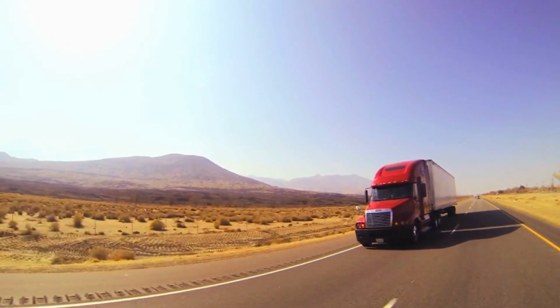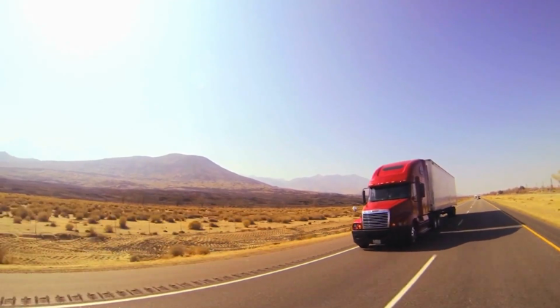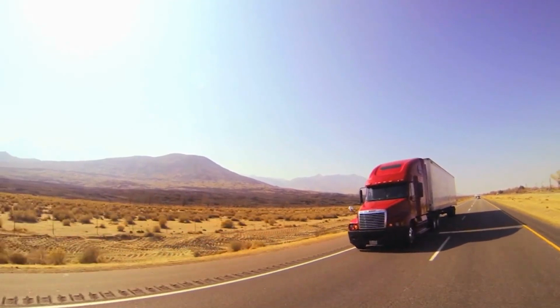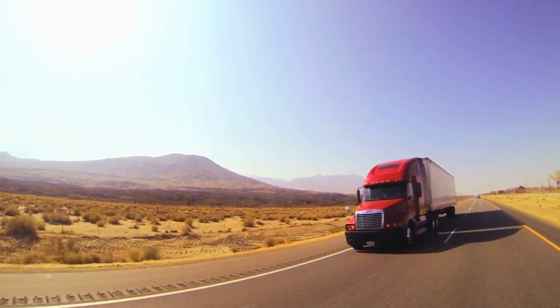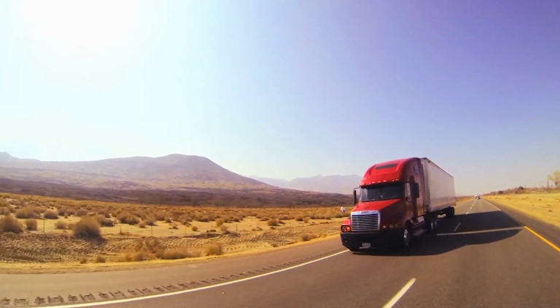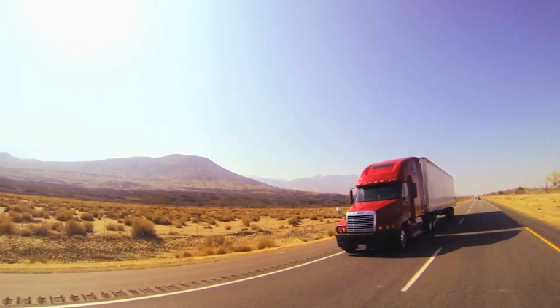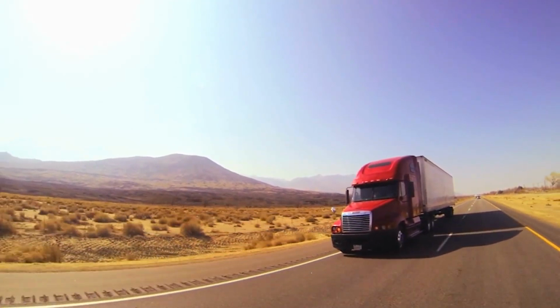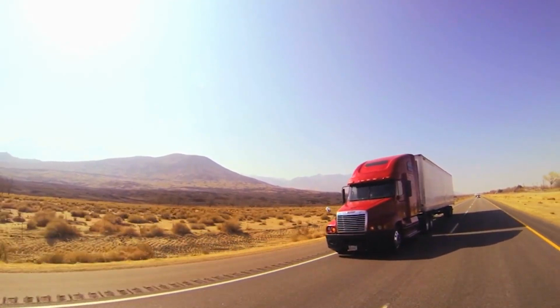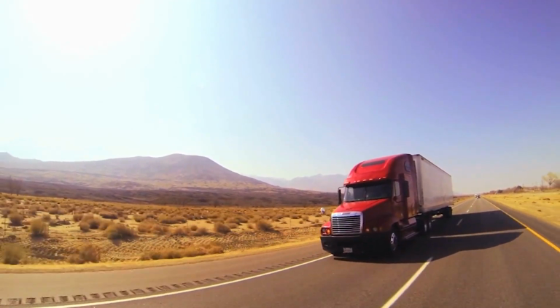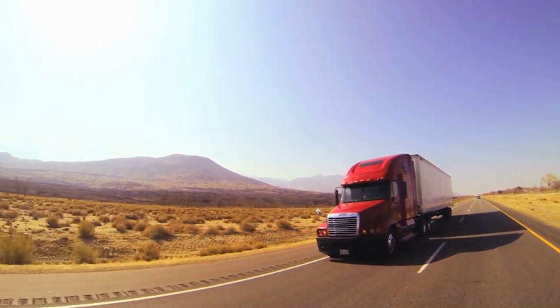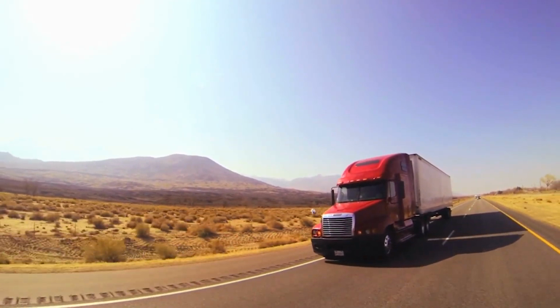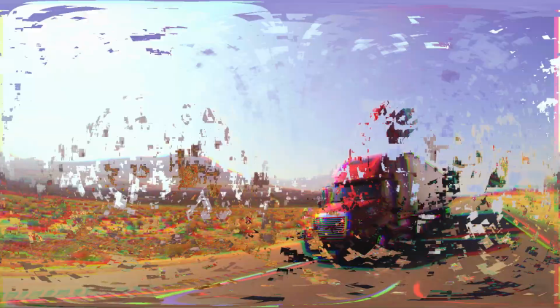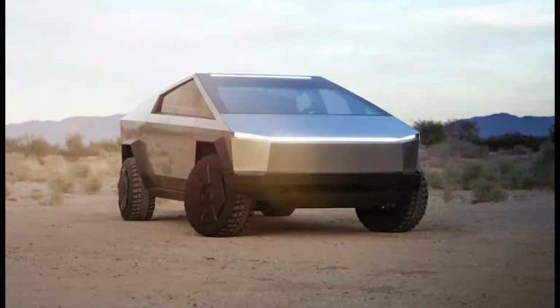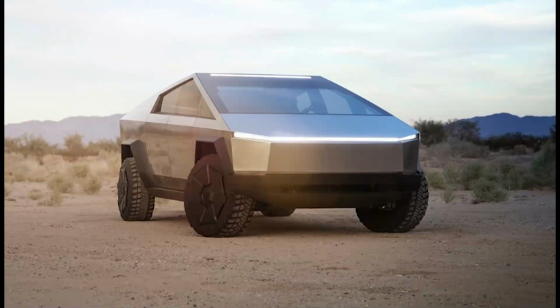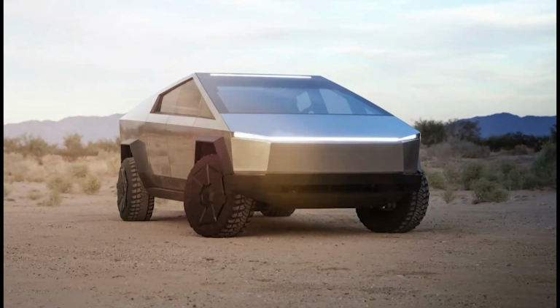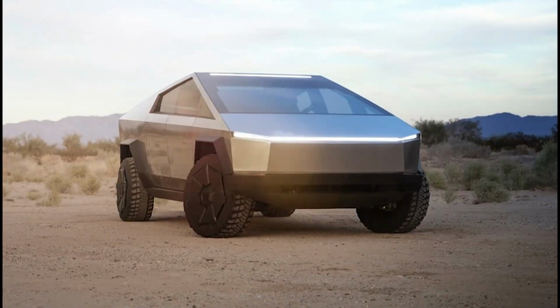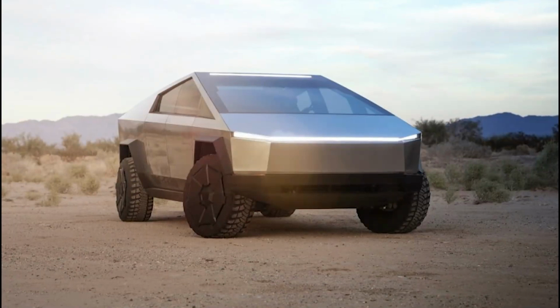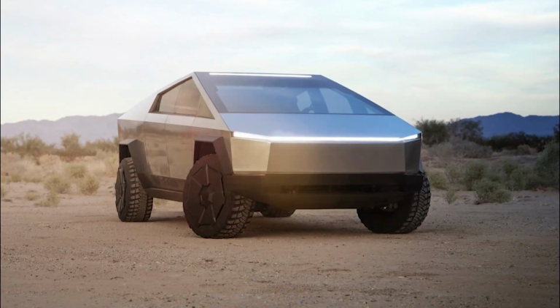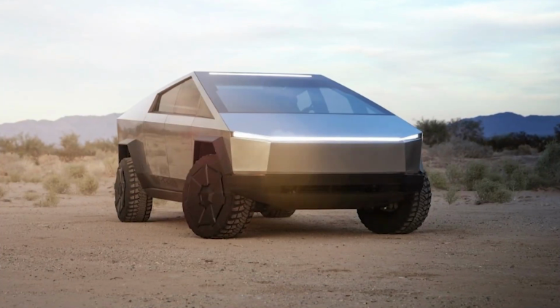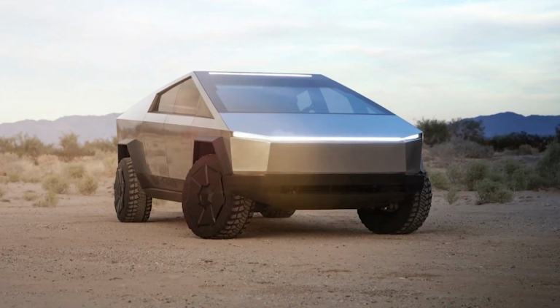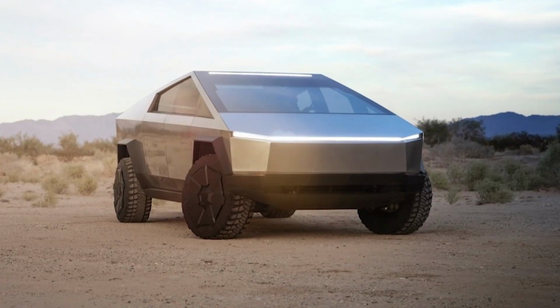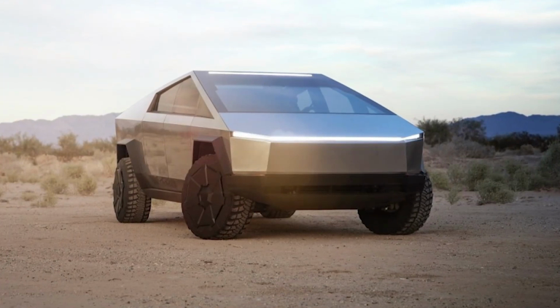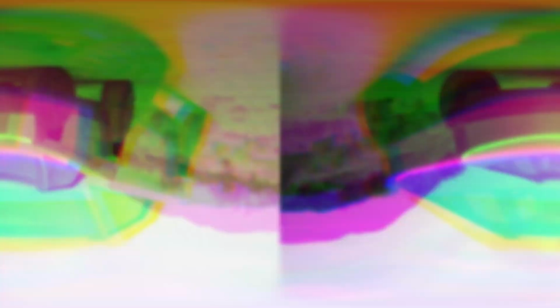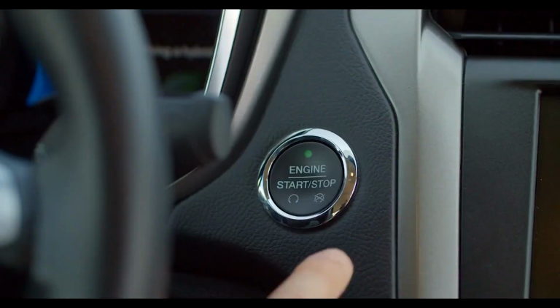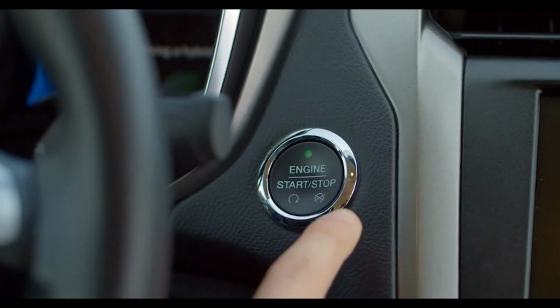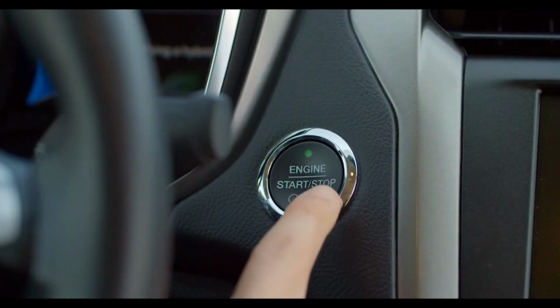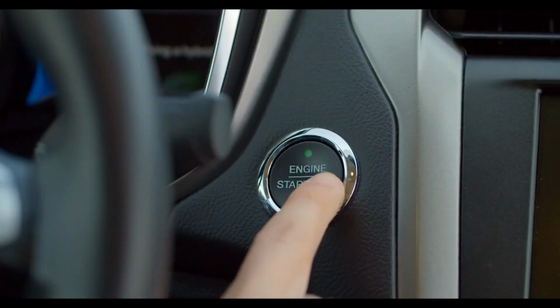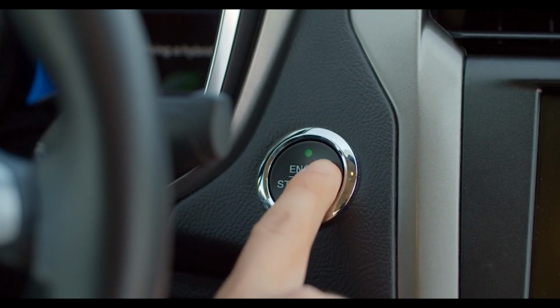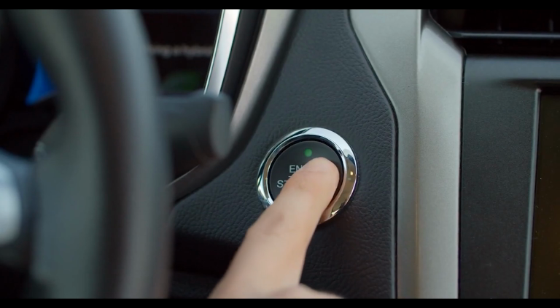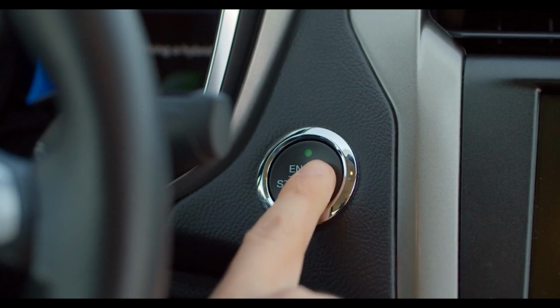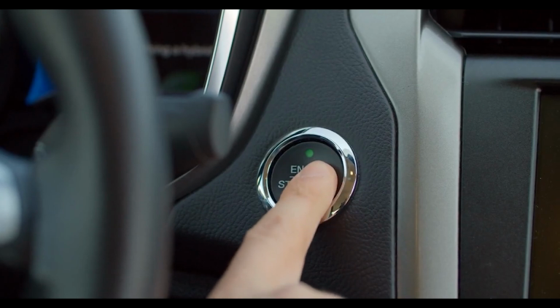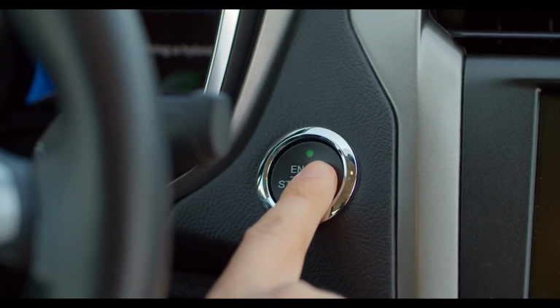It cannot be denied that the yet-to-be-released Cybertruck has exploded the market for electric vehicles.